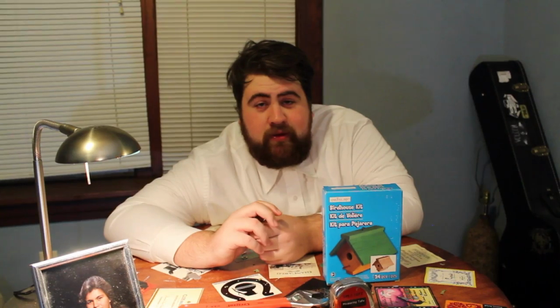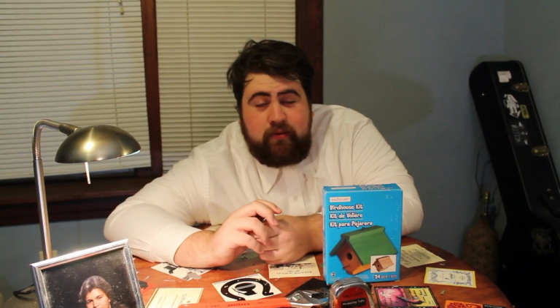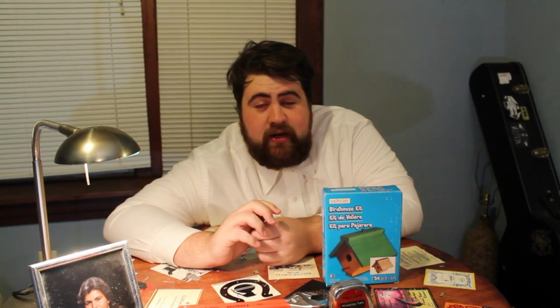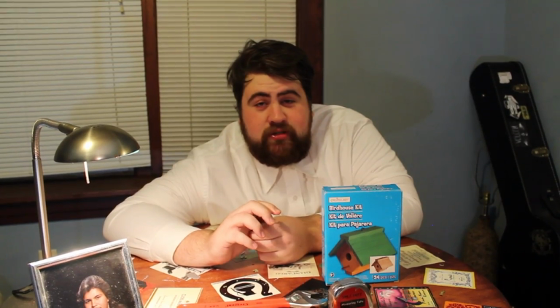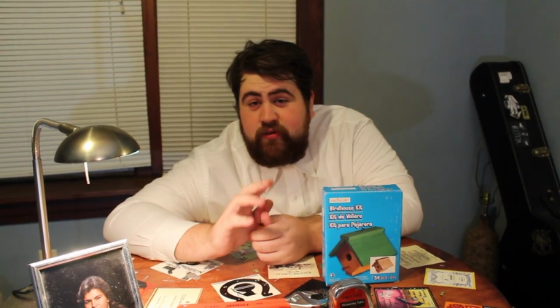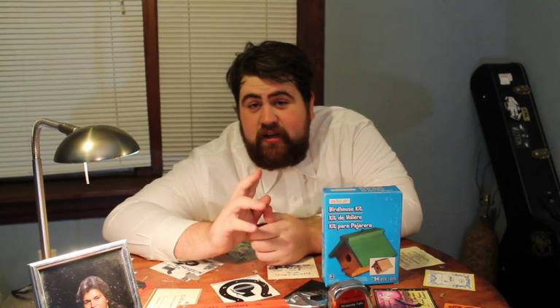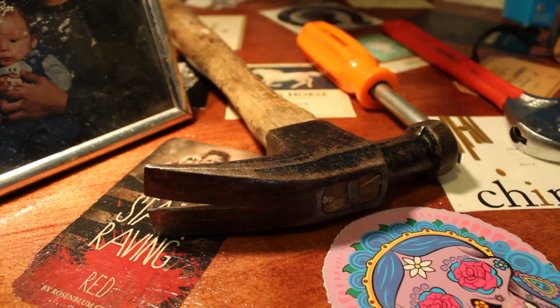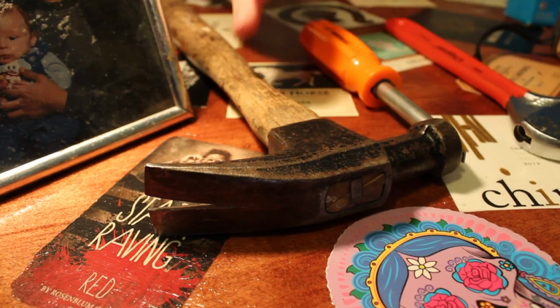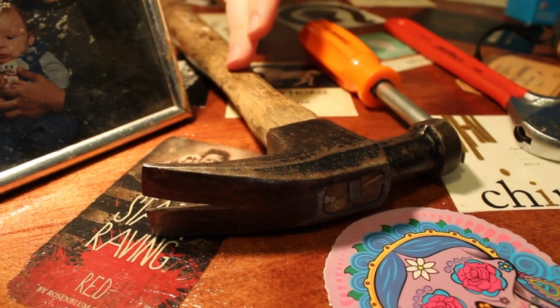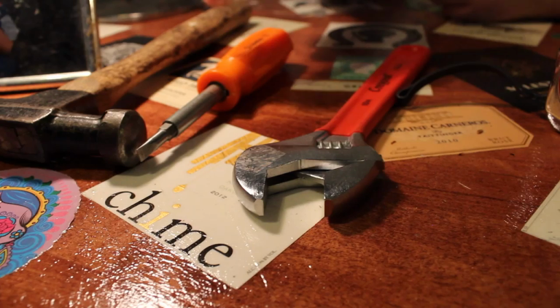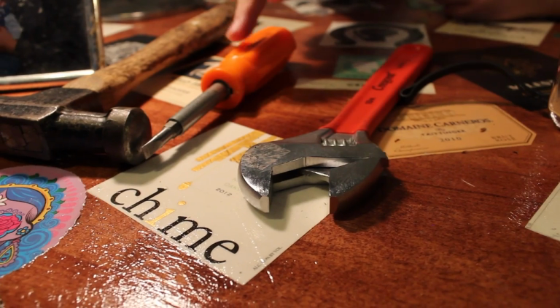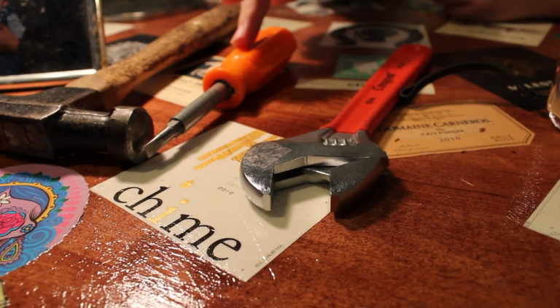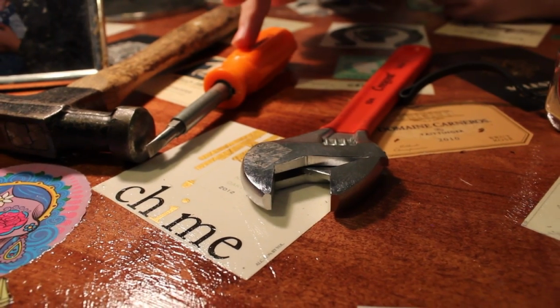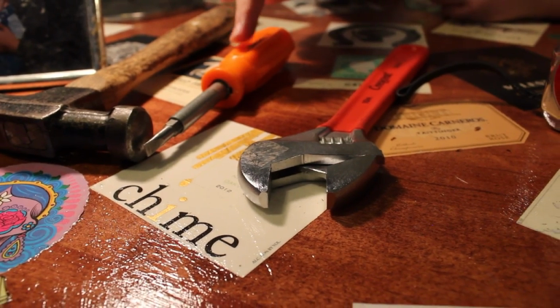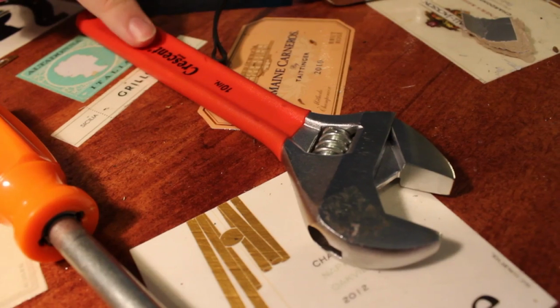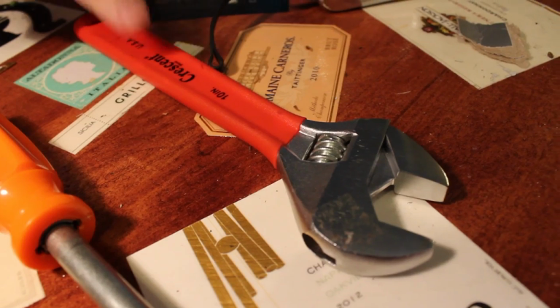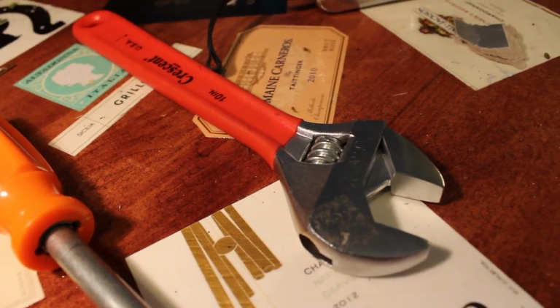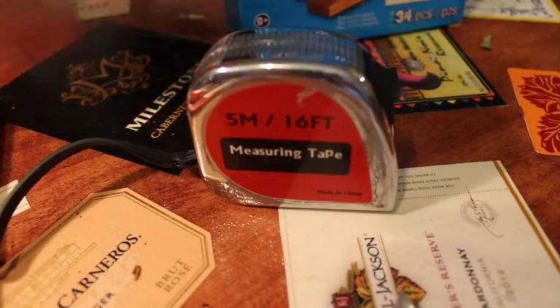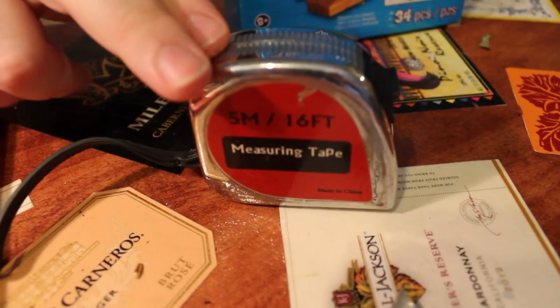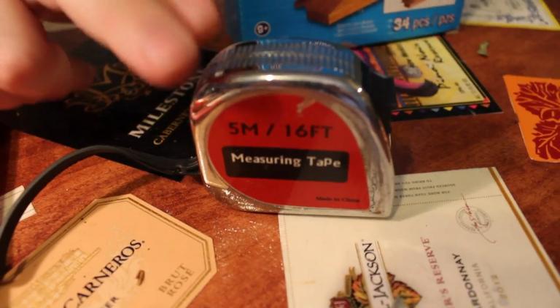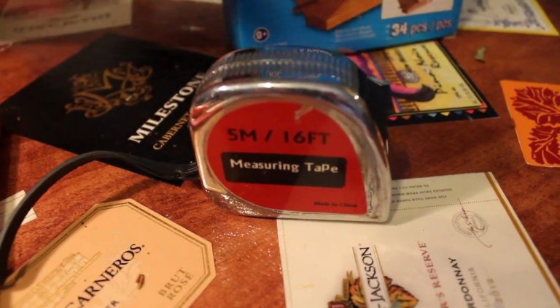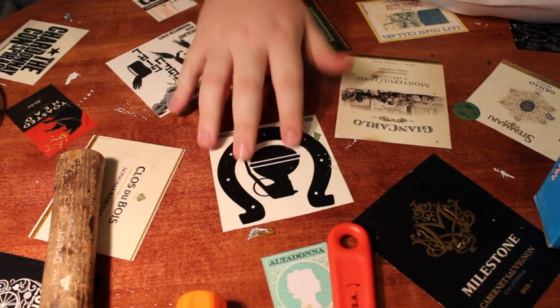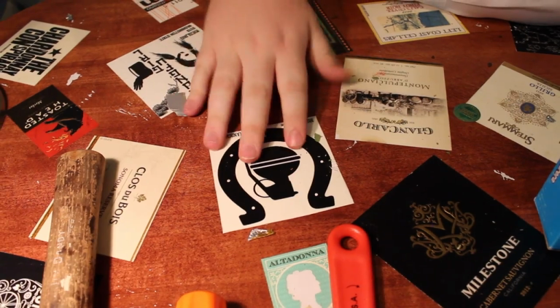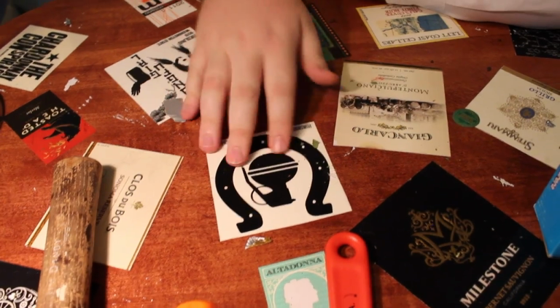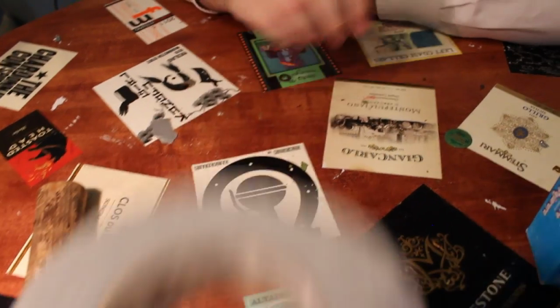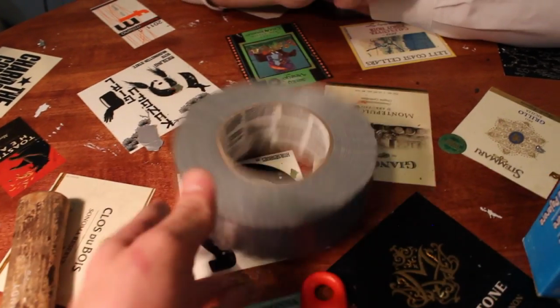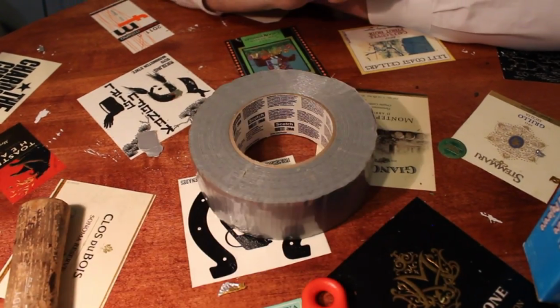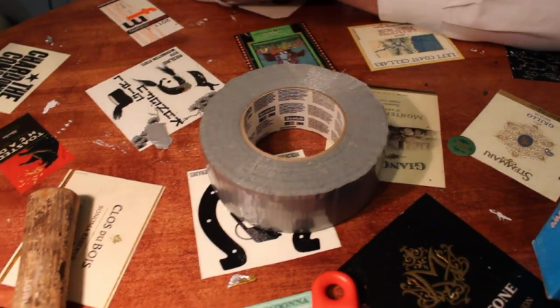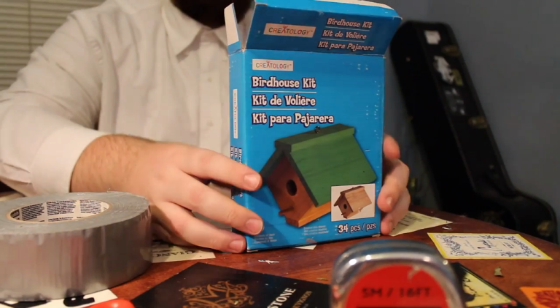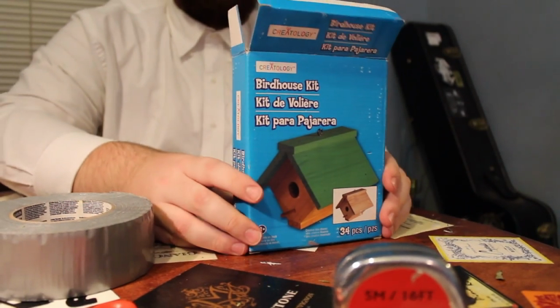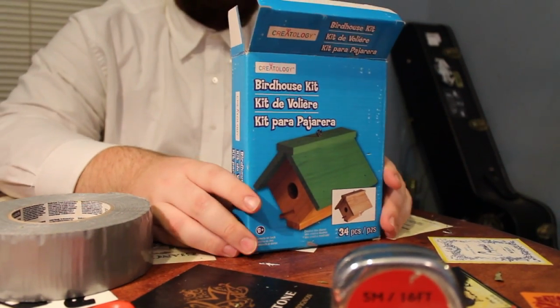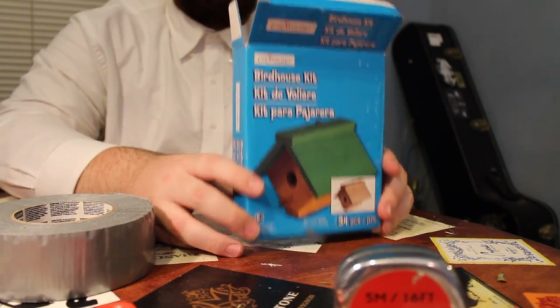To build birdhouses we need a camera, flathead screwdriver, motor wrench, measuring tape, glue, and birdhouse bits.